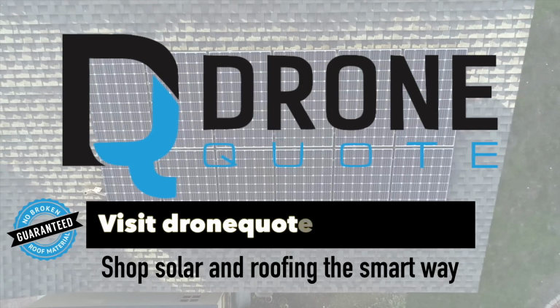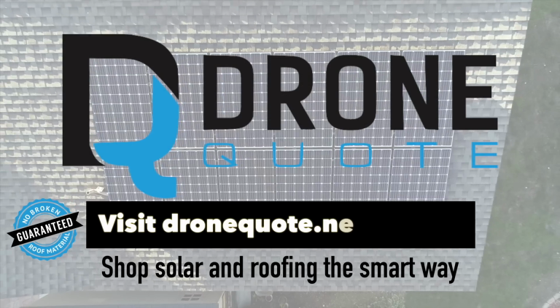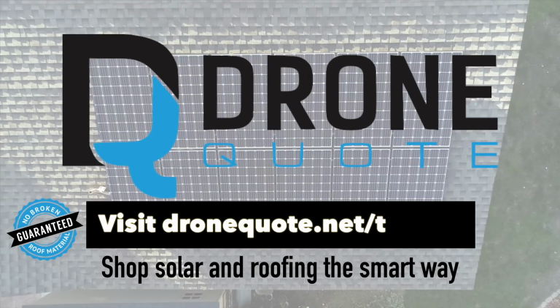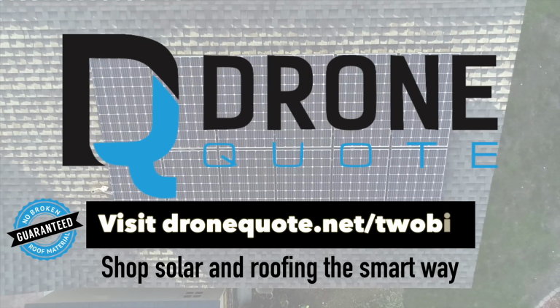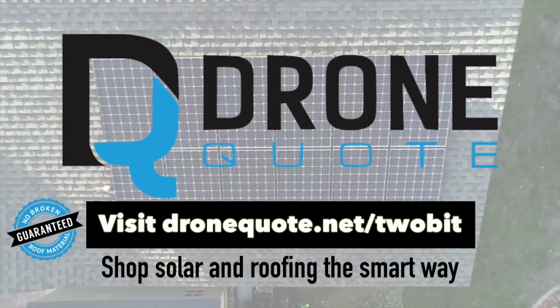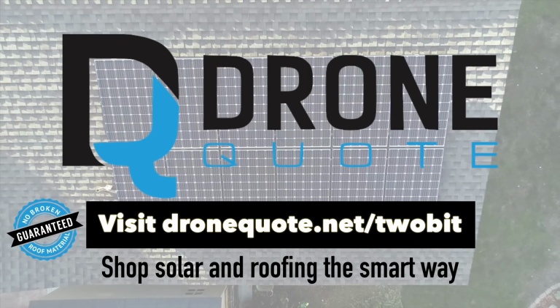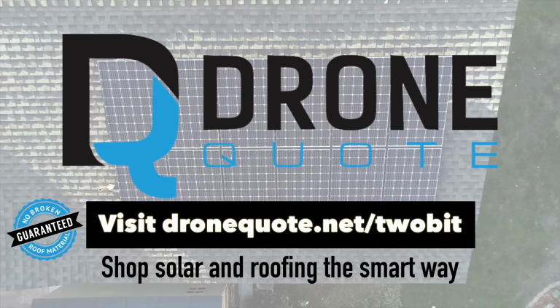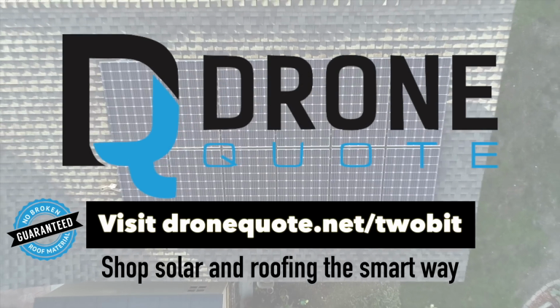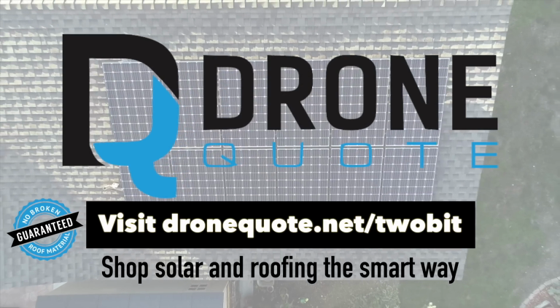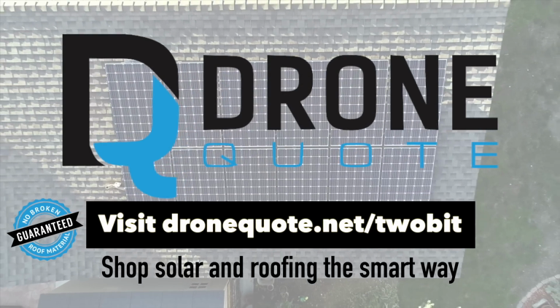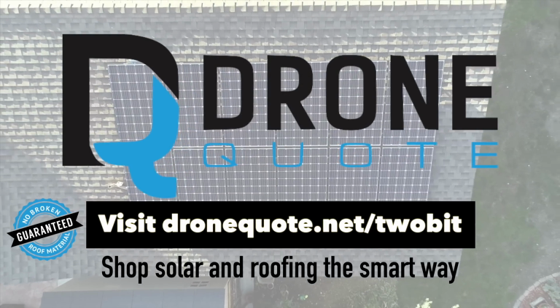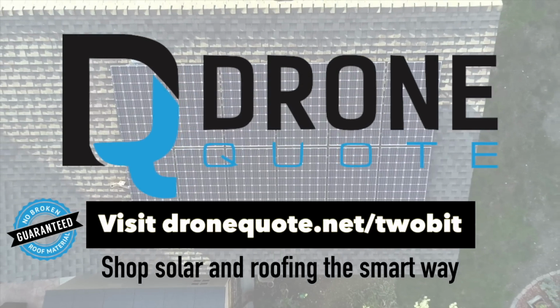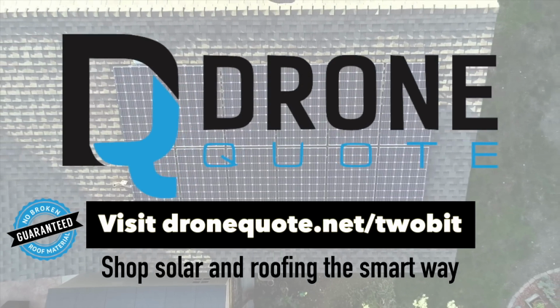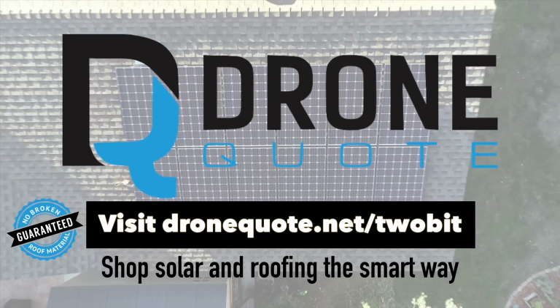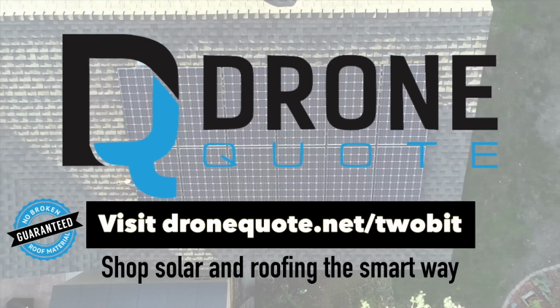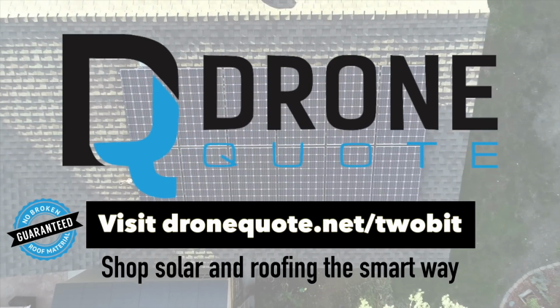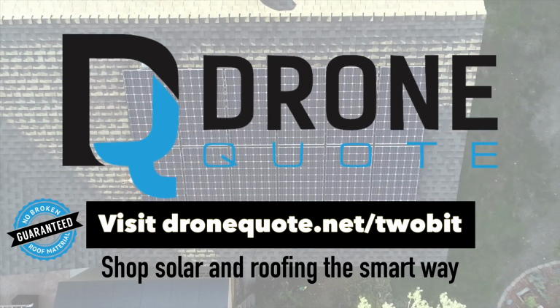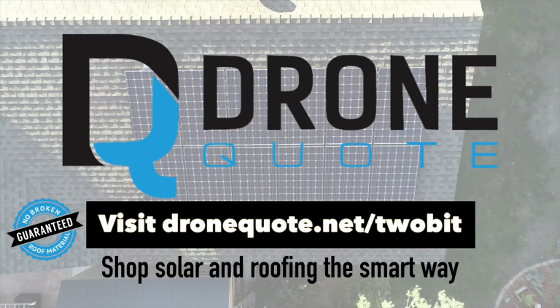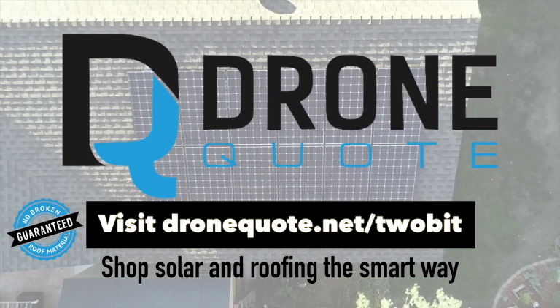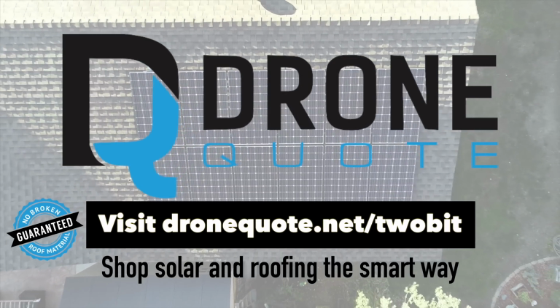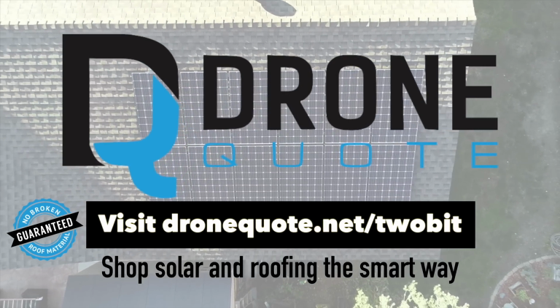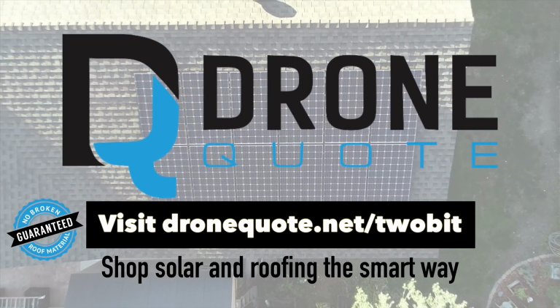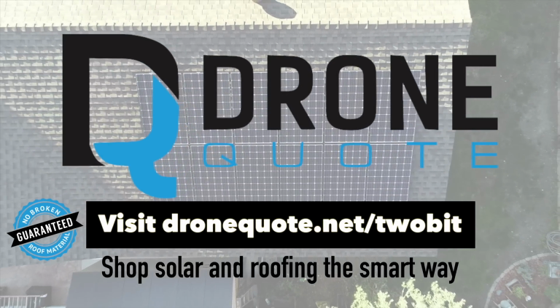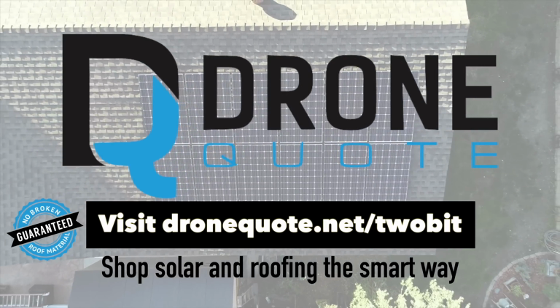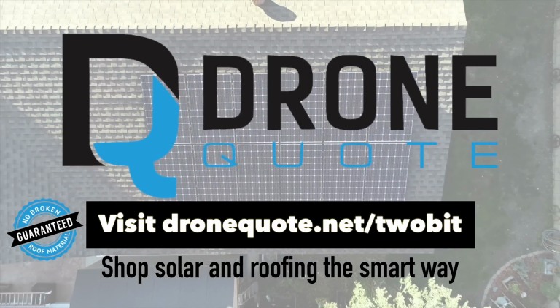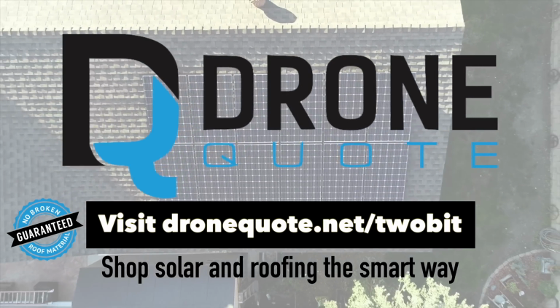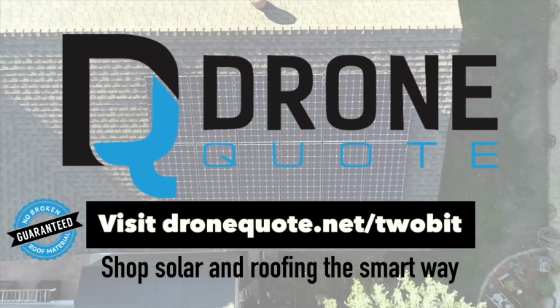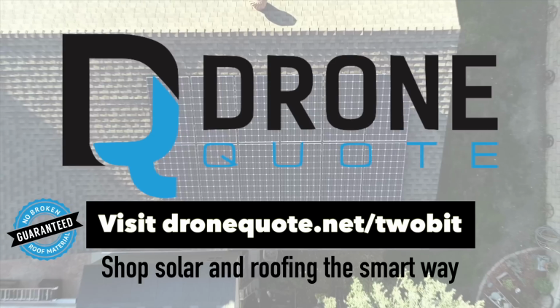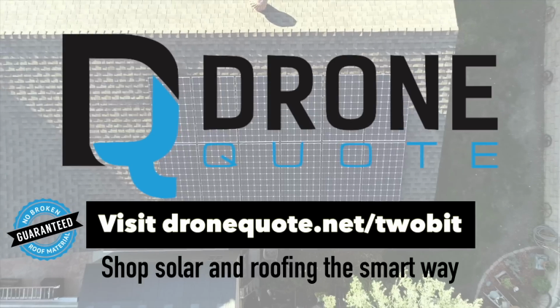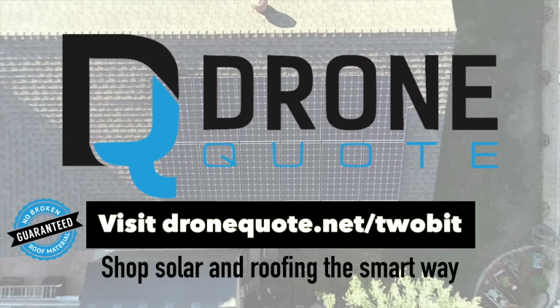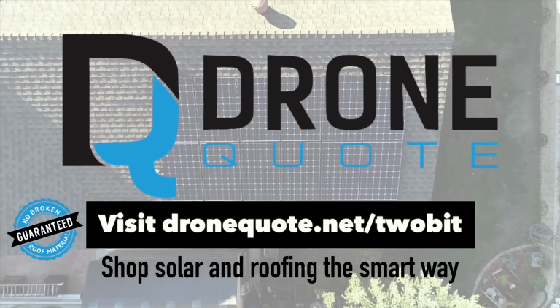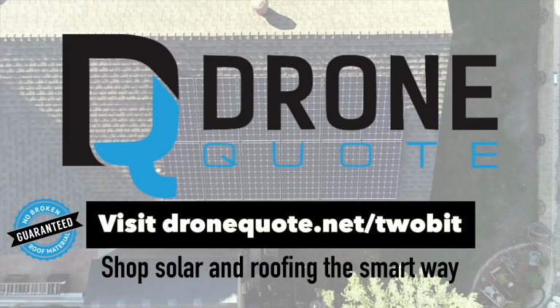This video is brought to you by DroneQuote, the best way to get solar quotes on your terms.